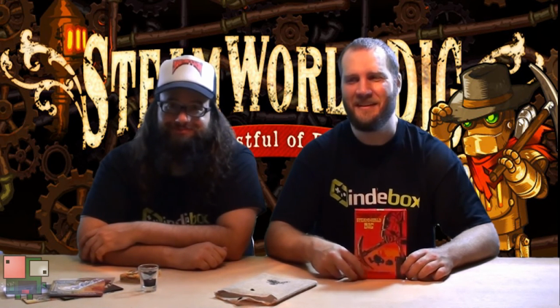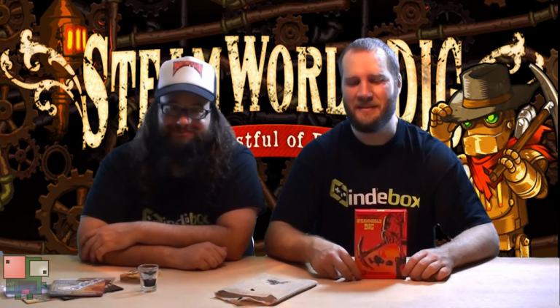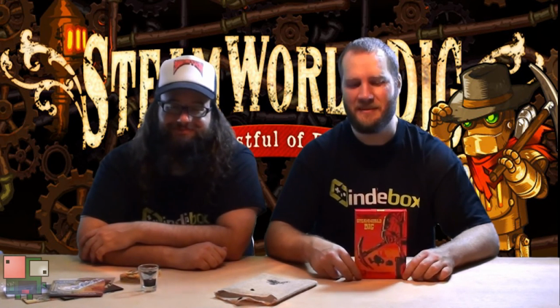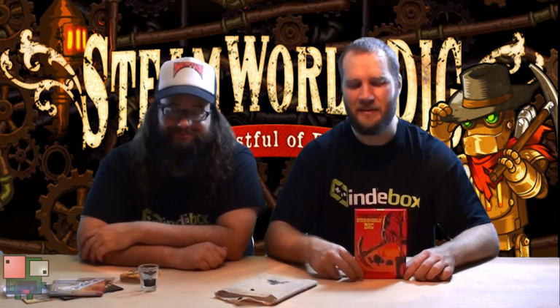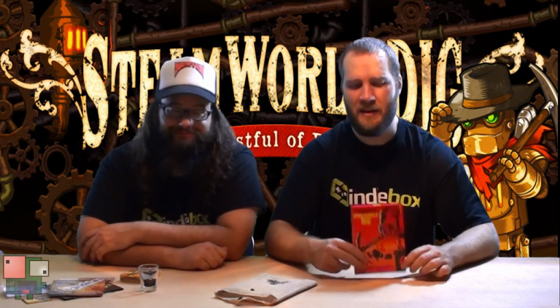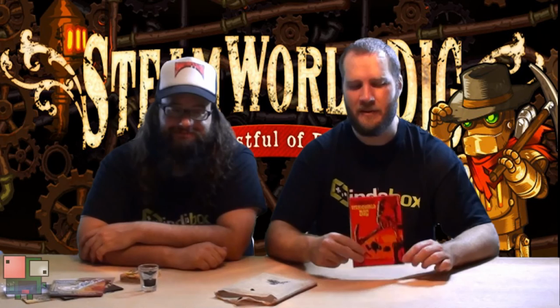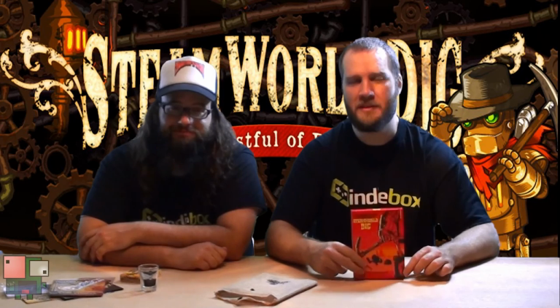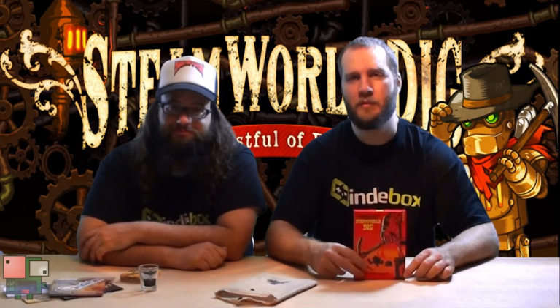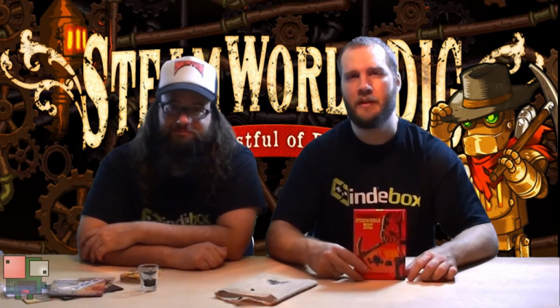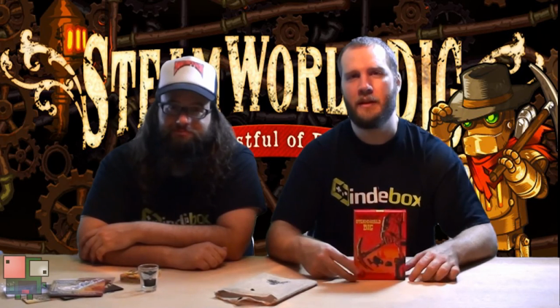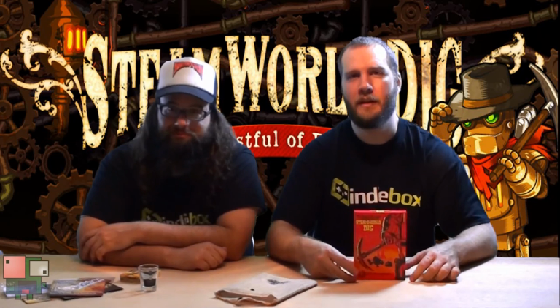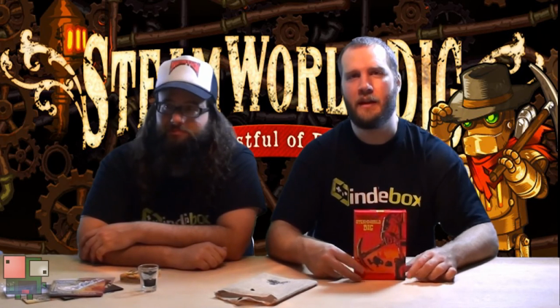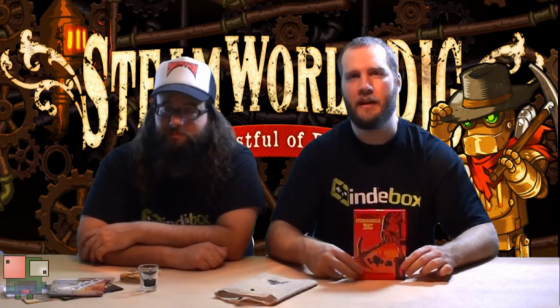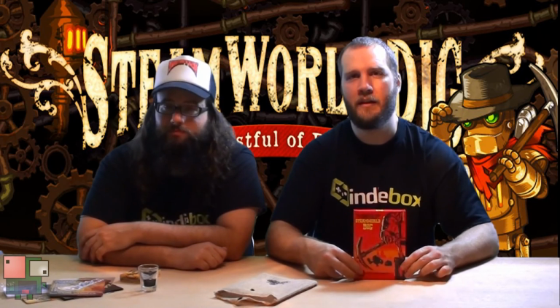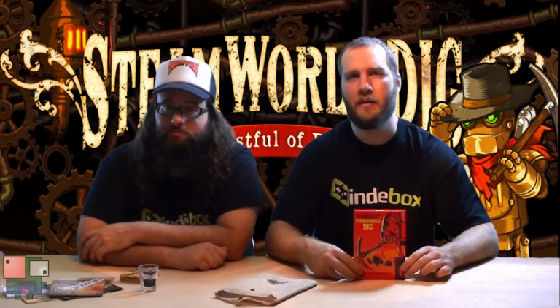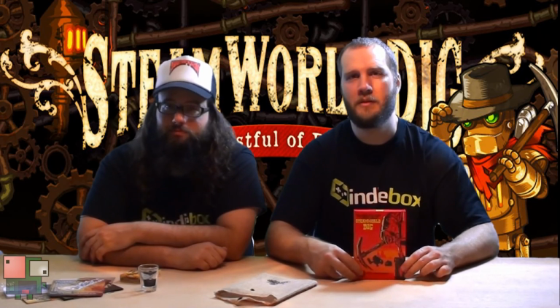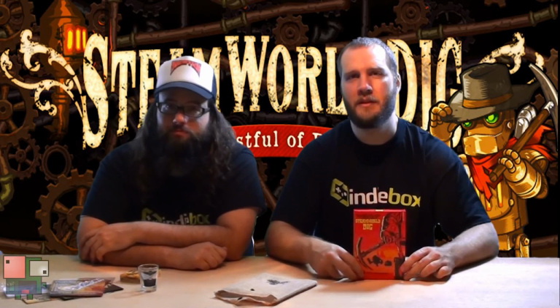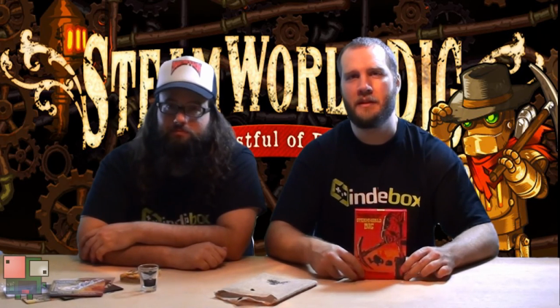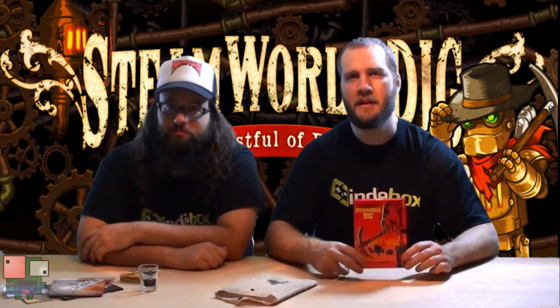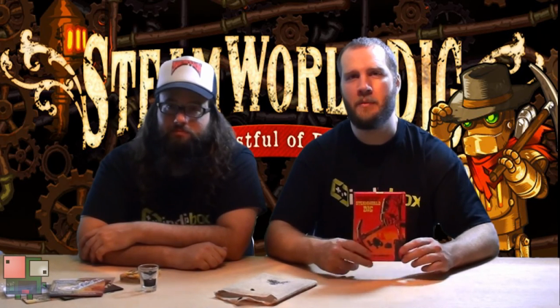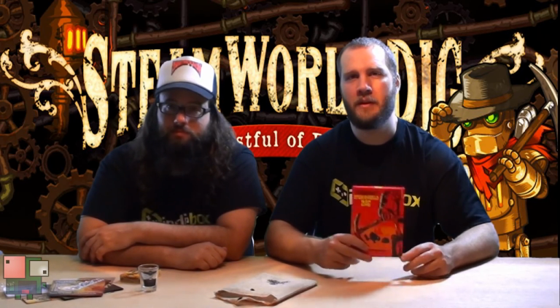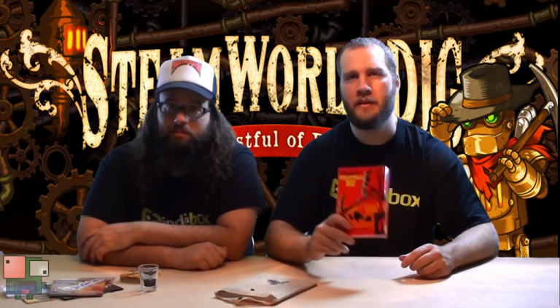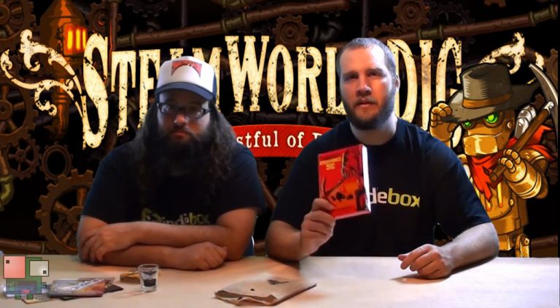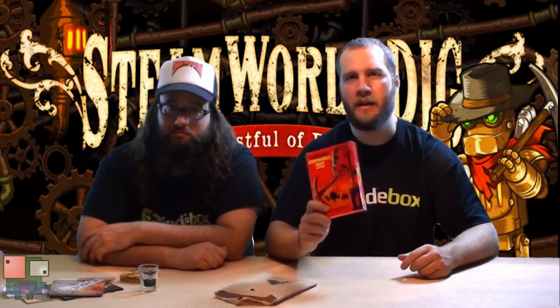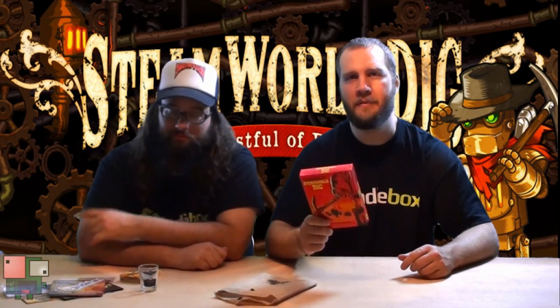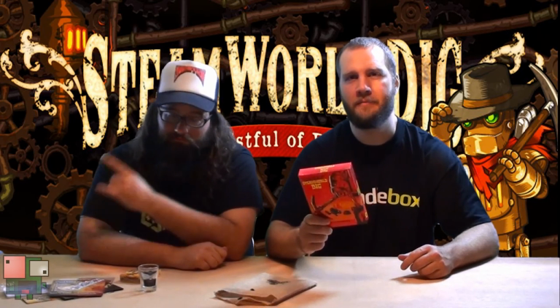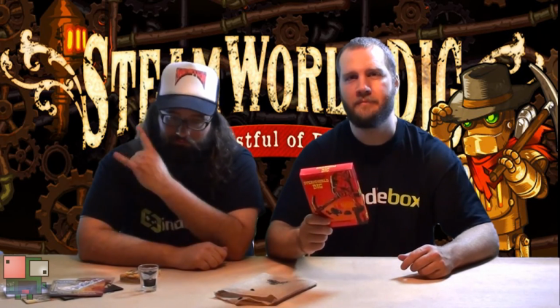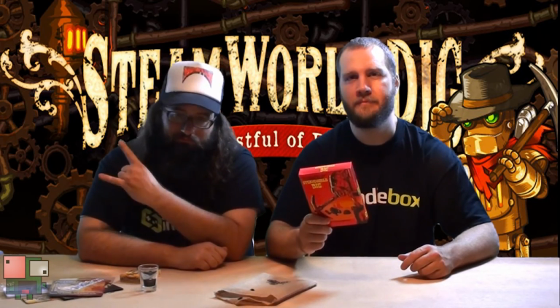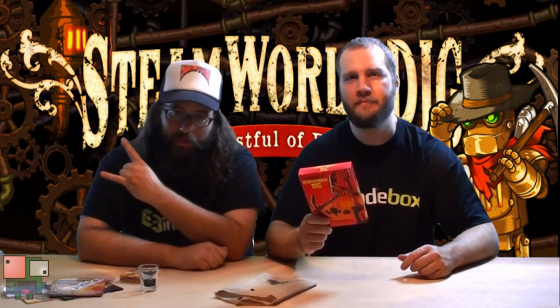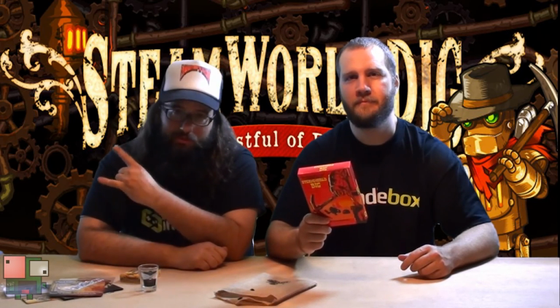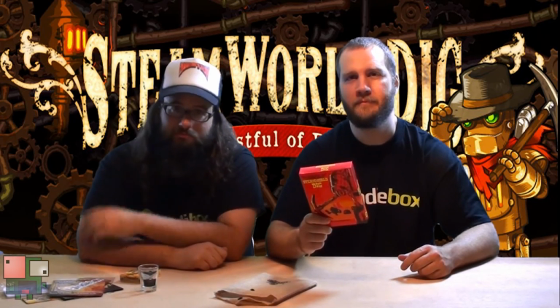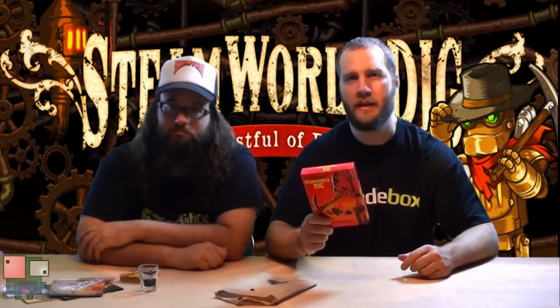That was SteamWorld Dig, and we'll see you next time on the Indie Arcade. Peace. Later.